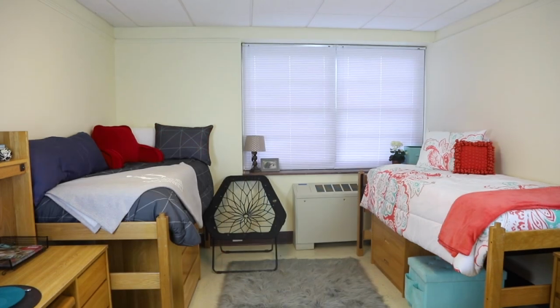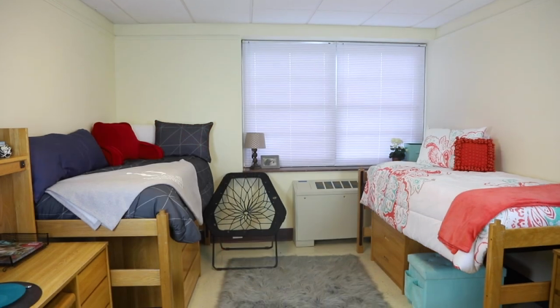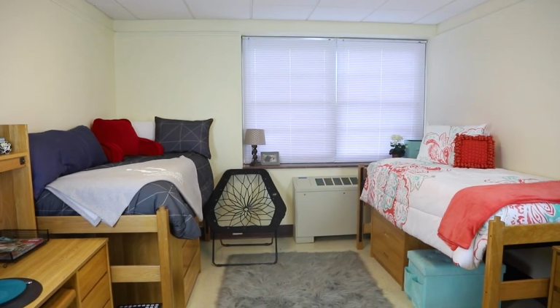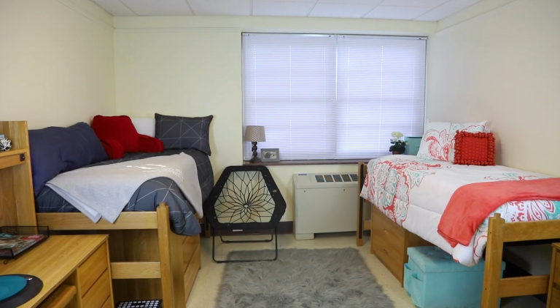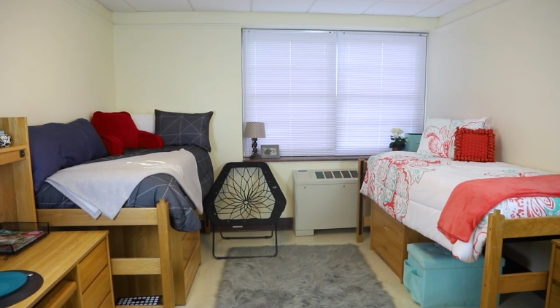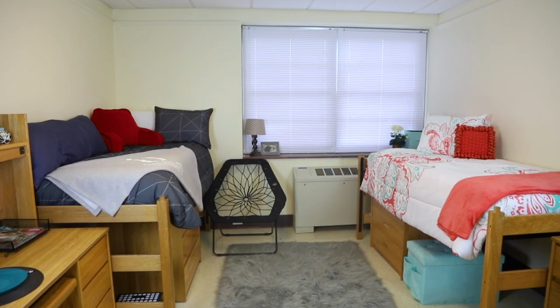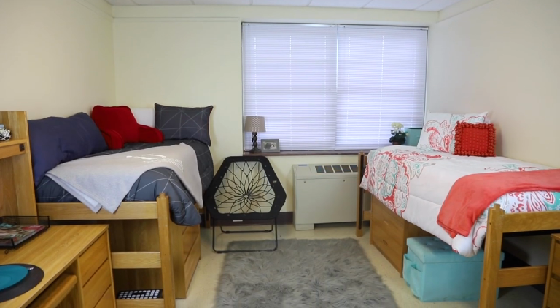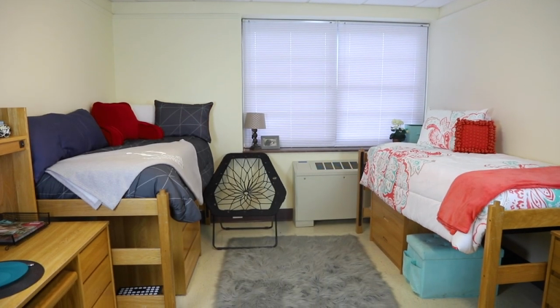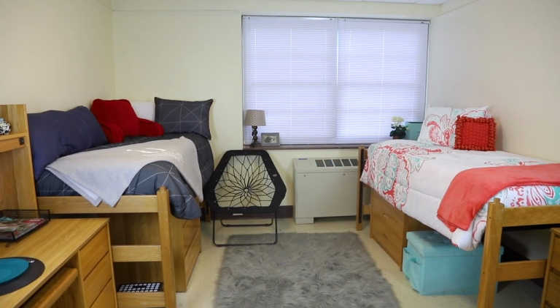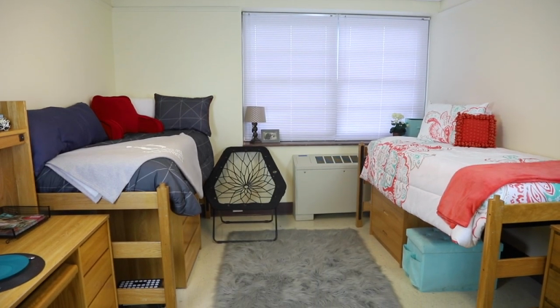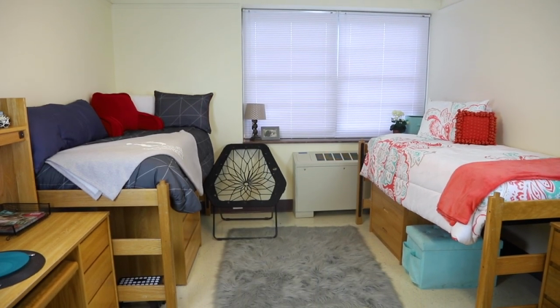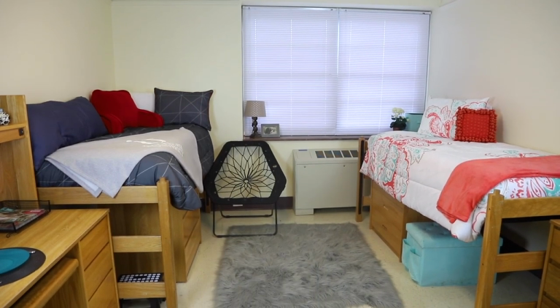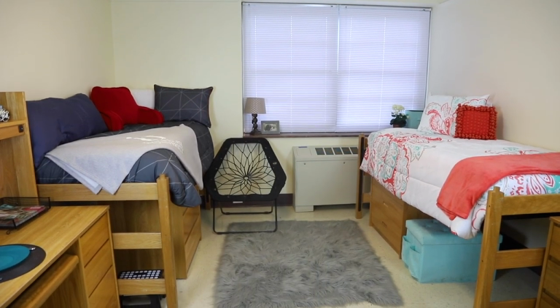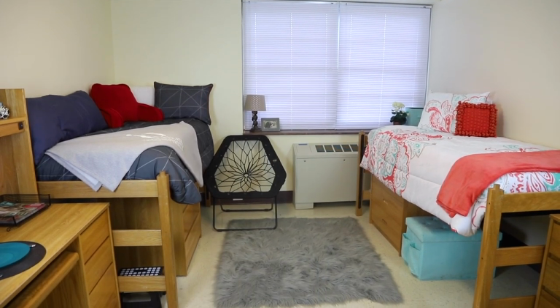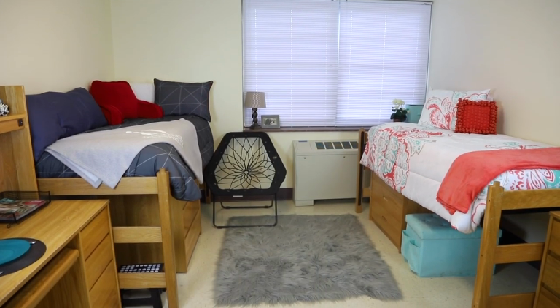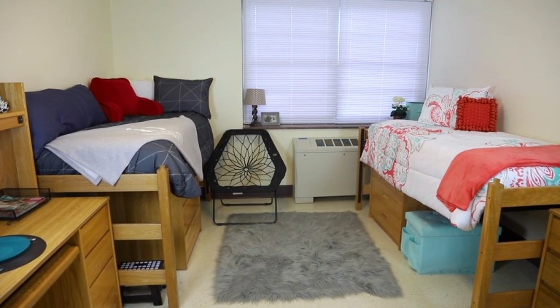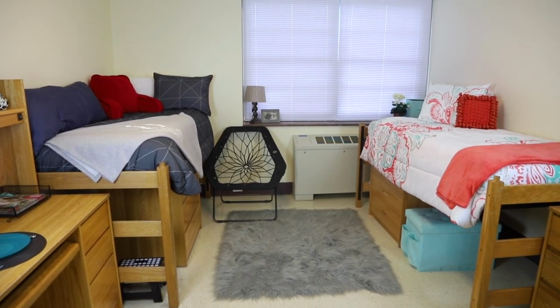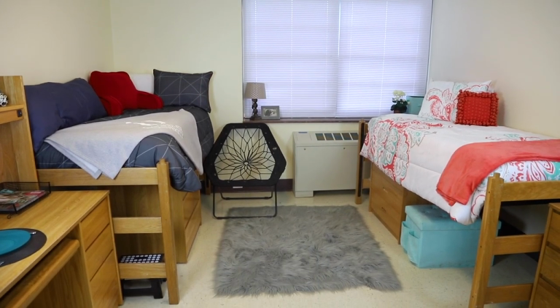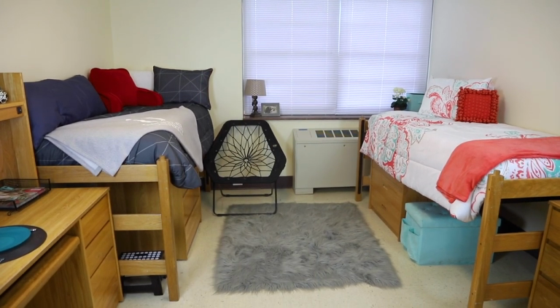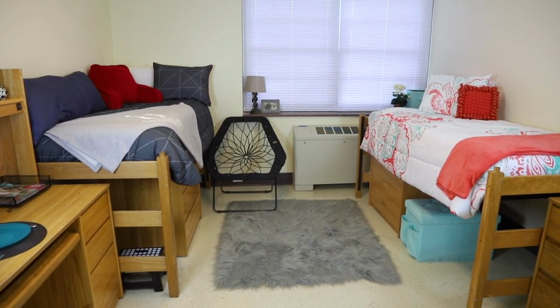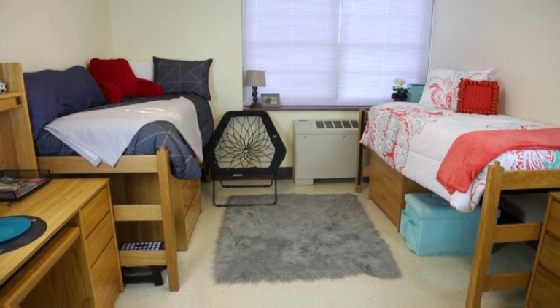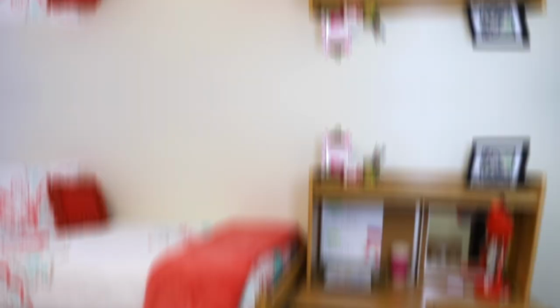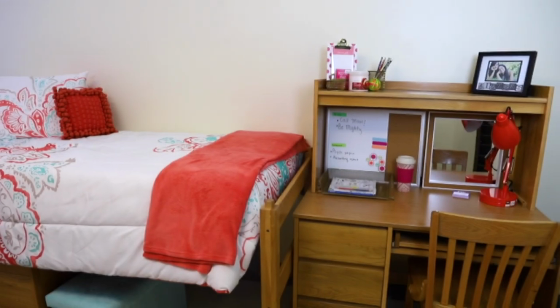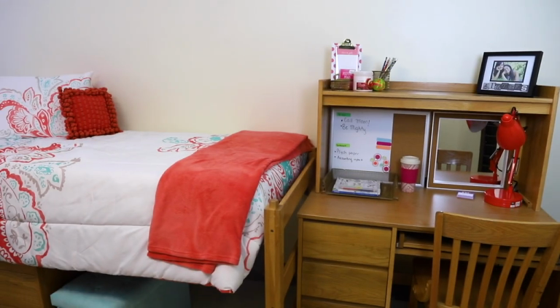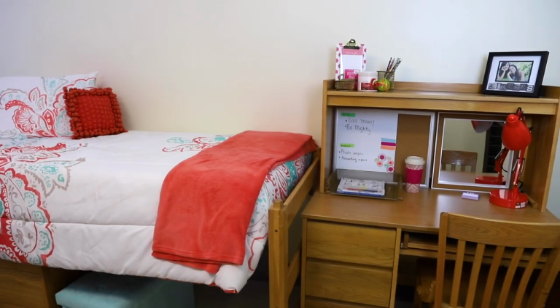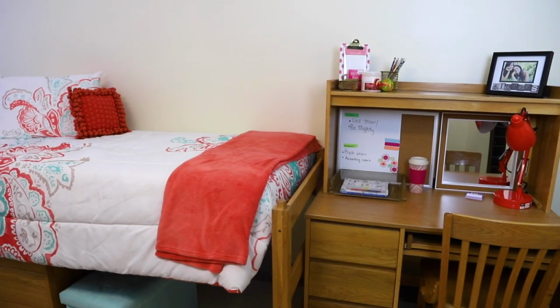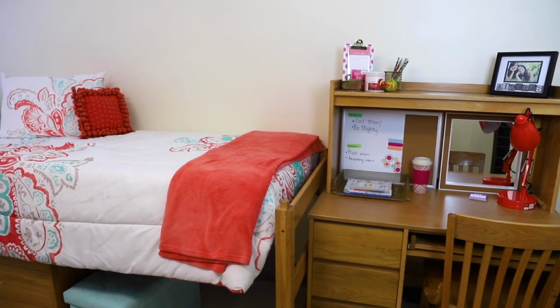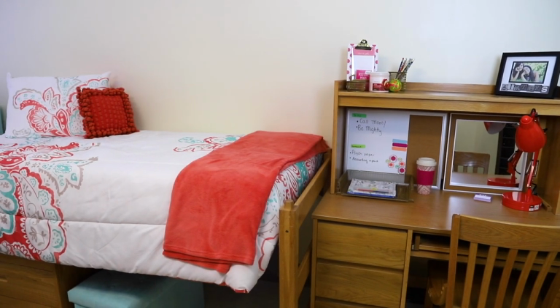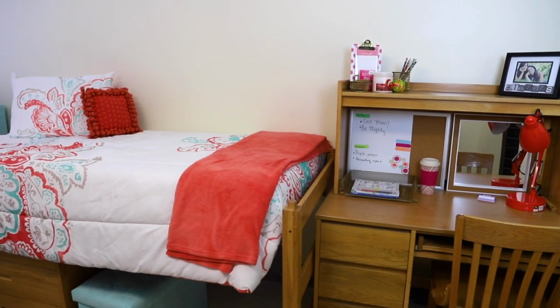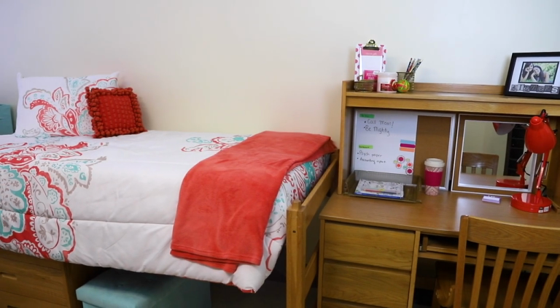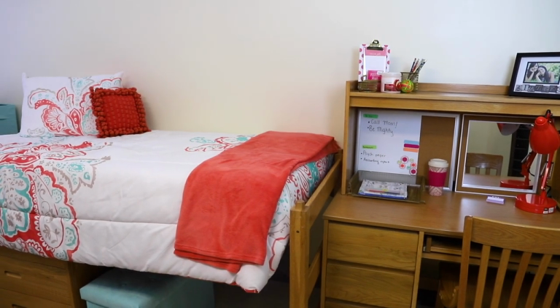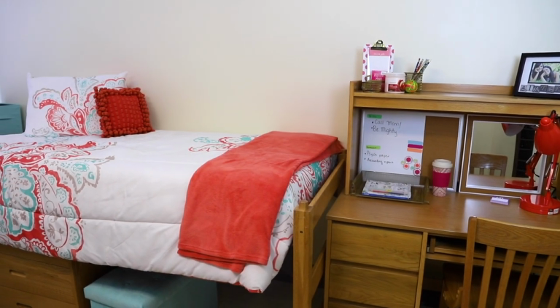This is an example of a room found in Deschanel Hall. Deschanel is a co-ed residence hall, but males live on one side and females live on the other.